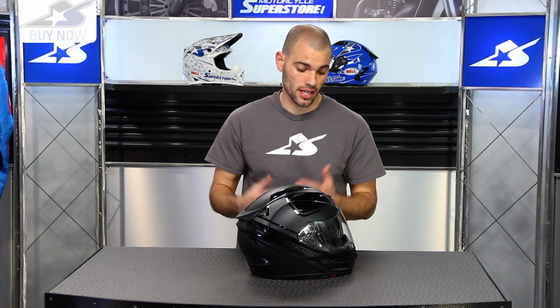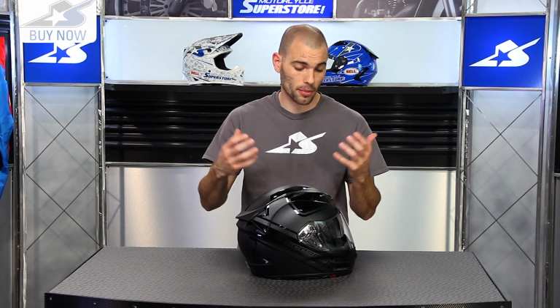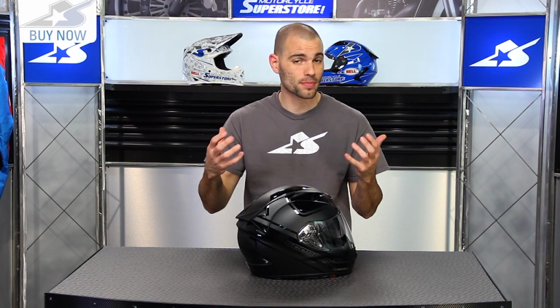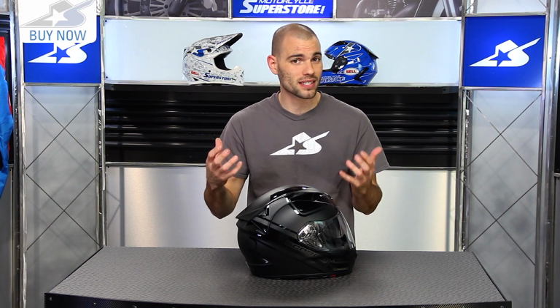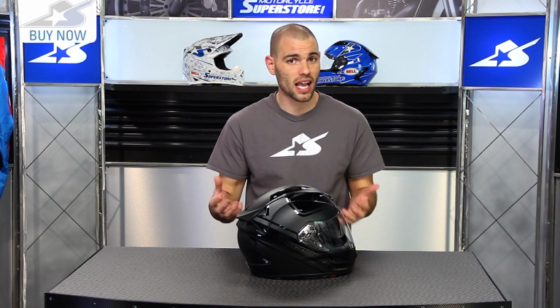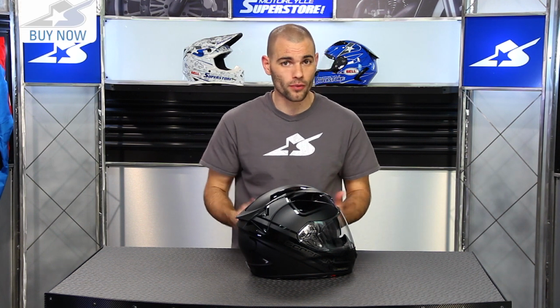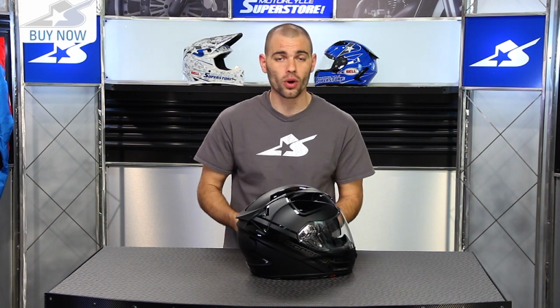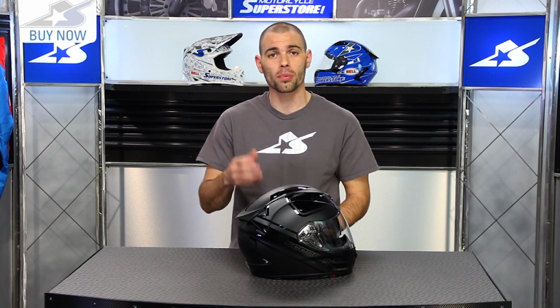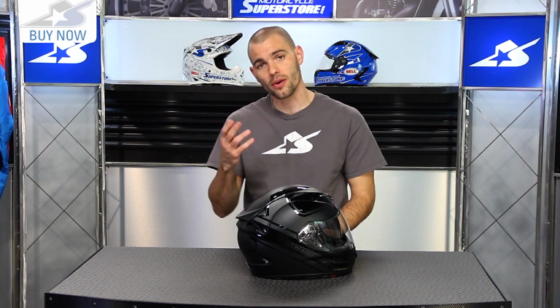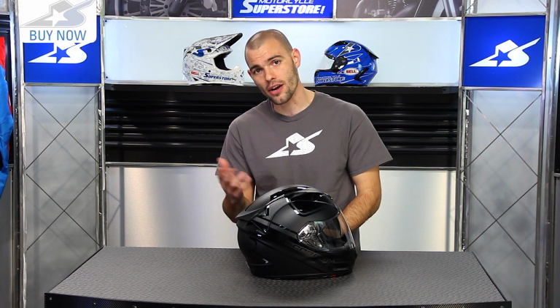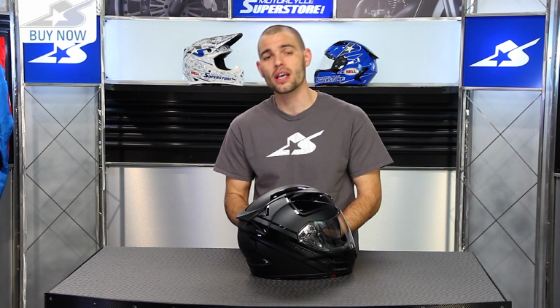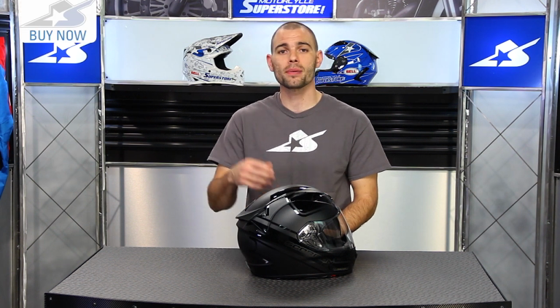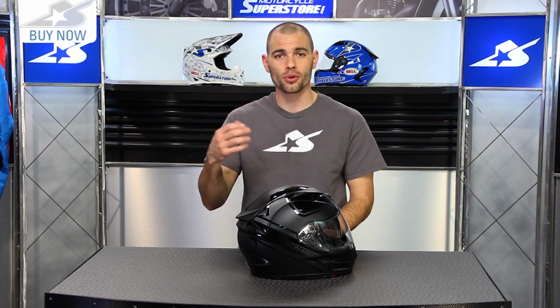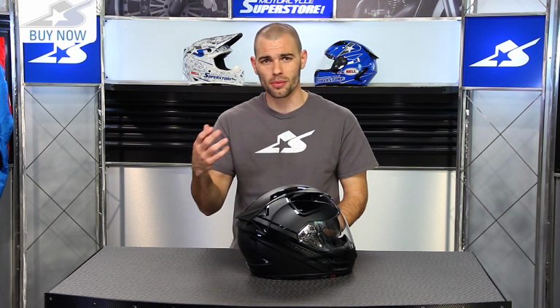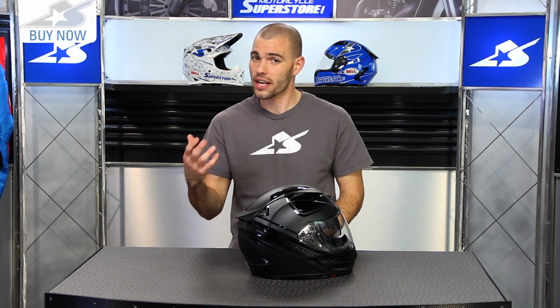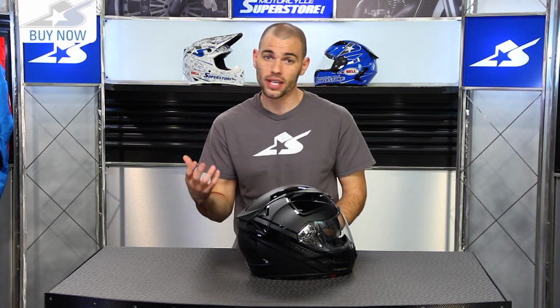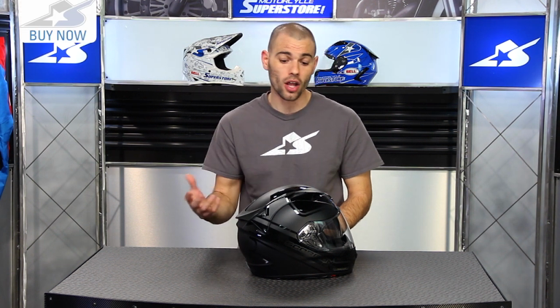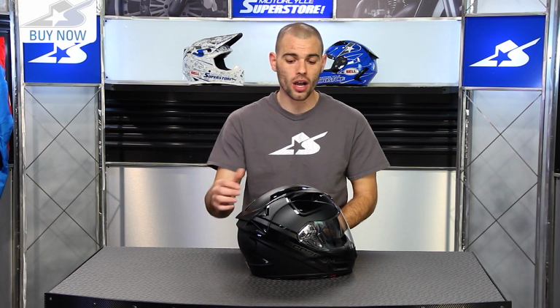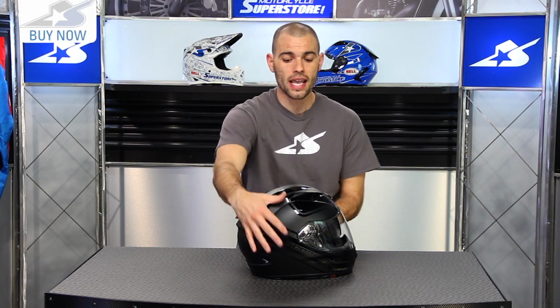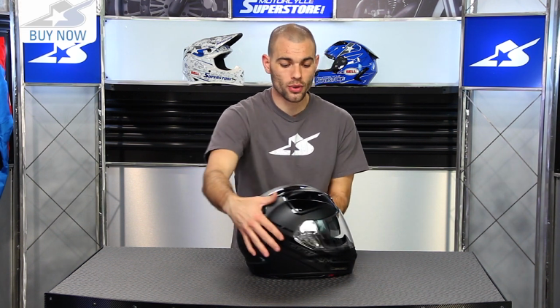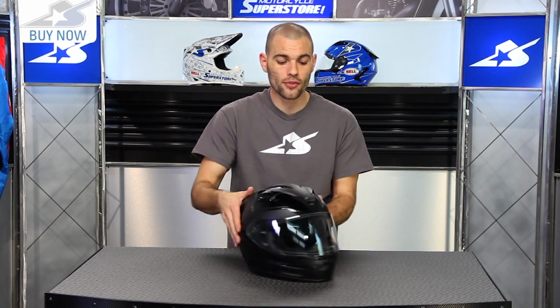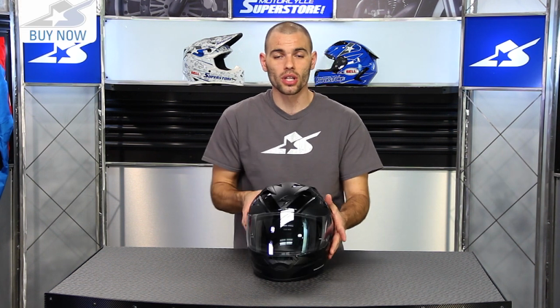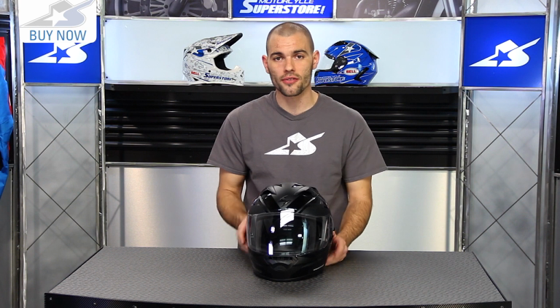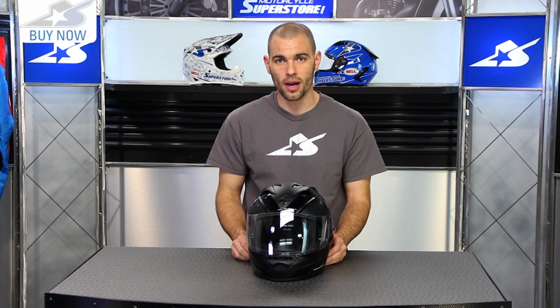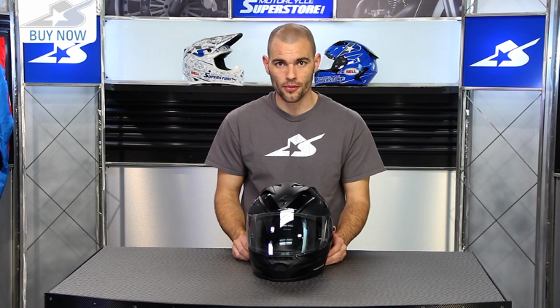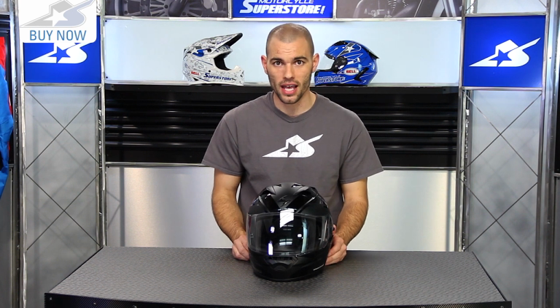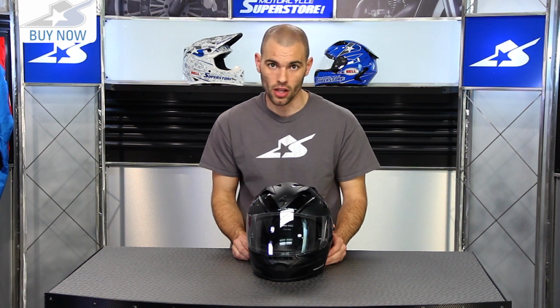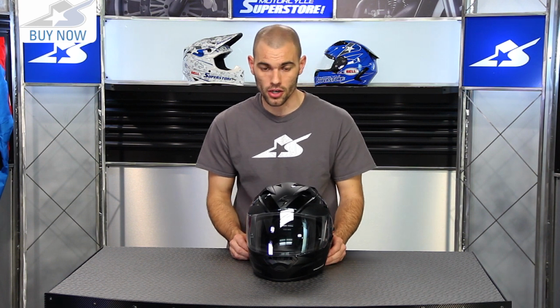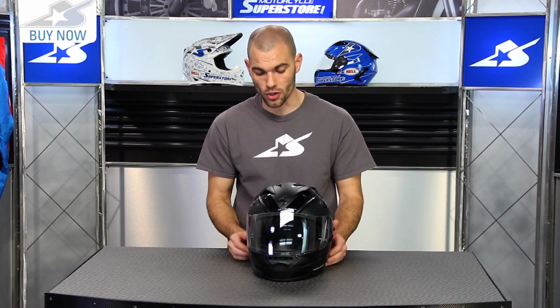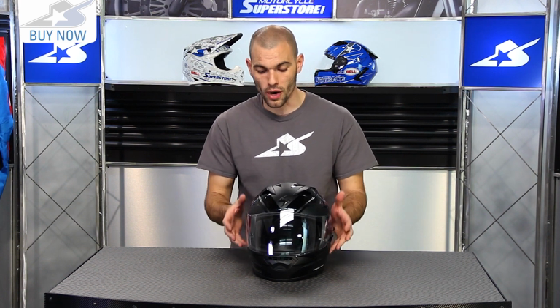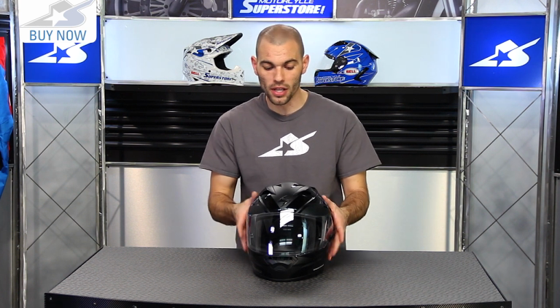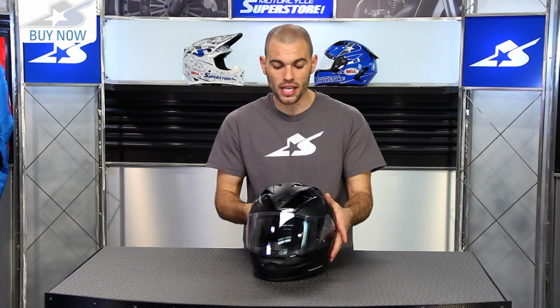The helmet has been designed for upright riders — people who are on the bike all day long. It's going to give you a lot of comfort for that long-term wearability.